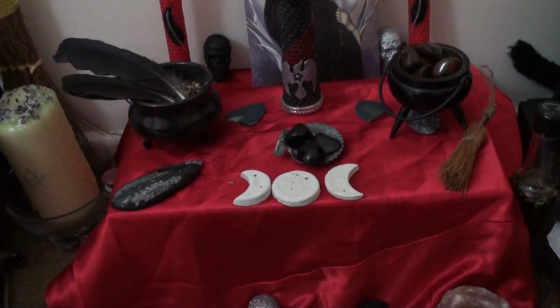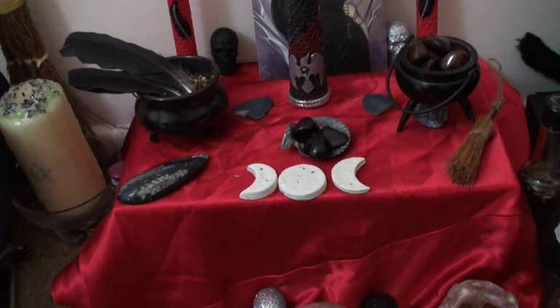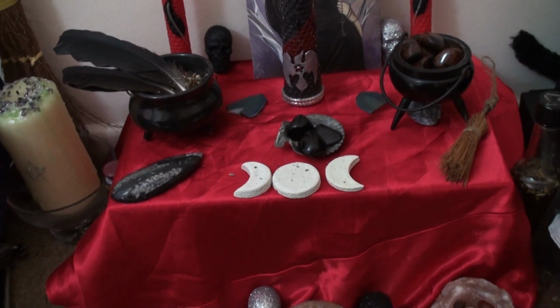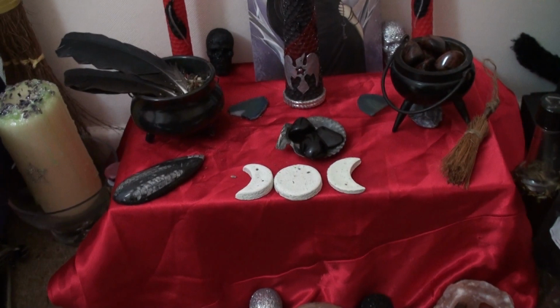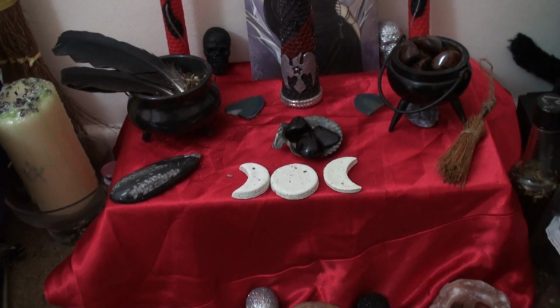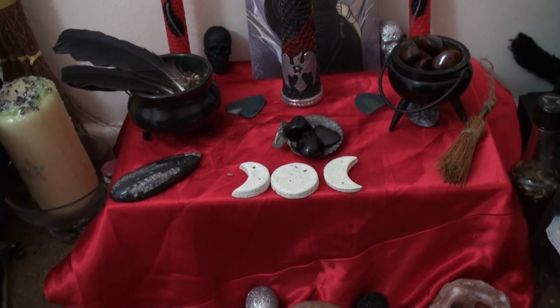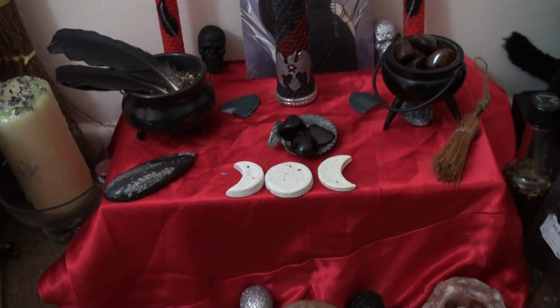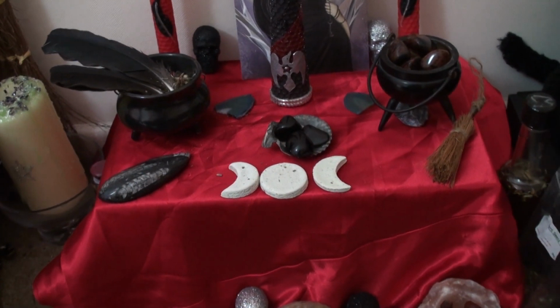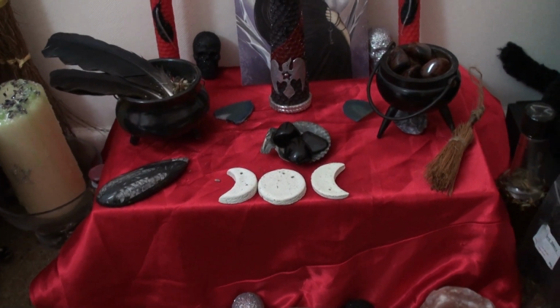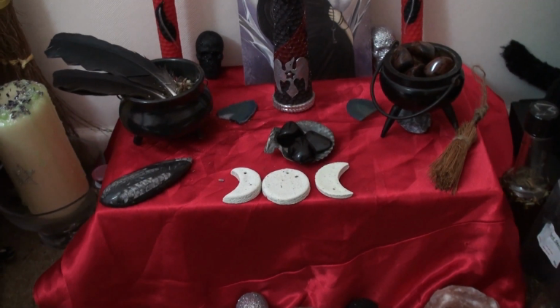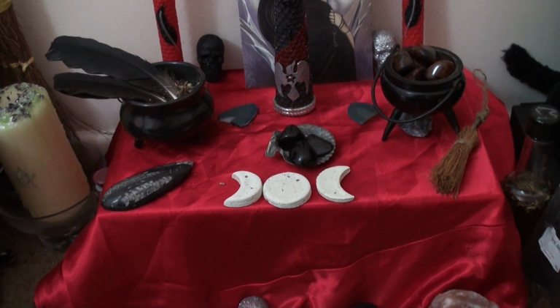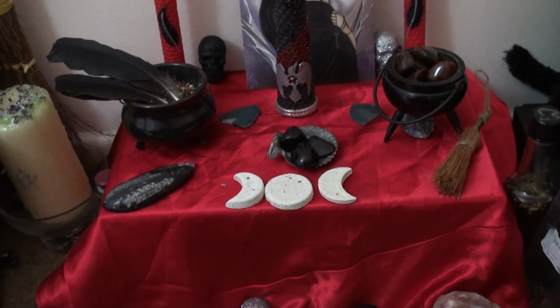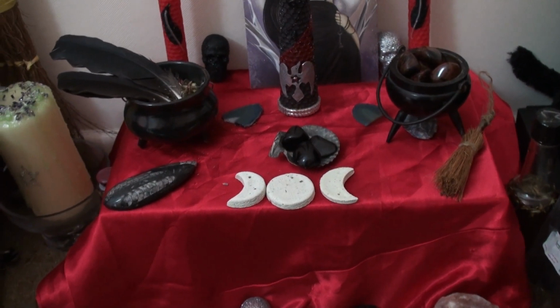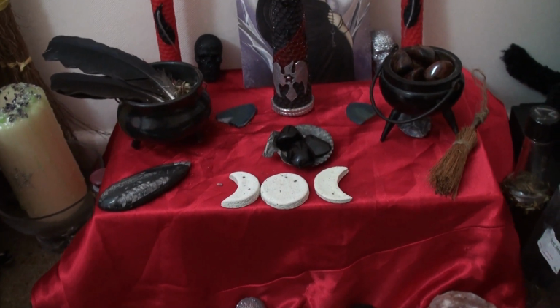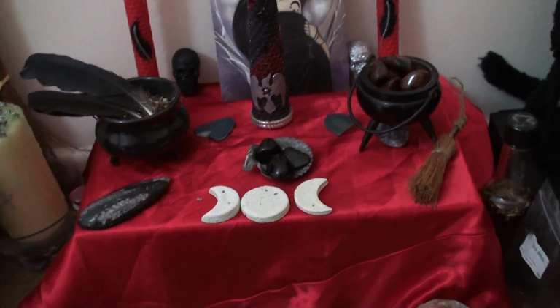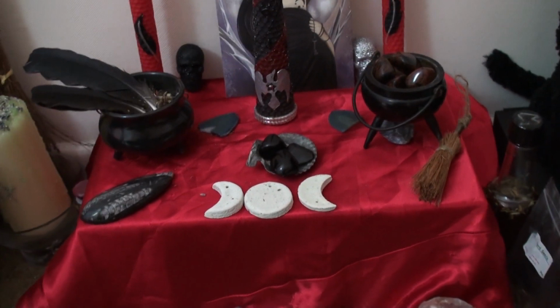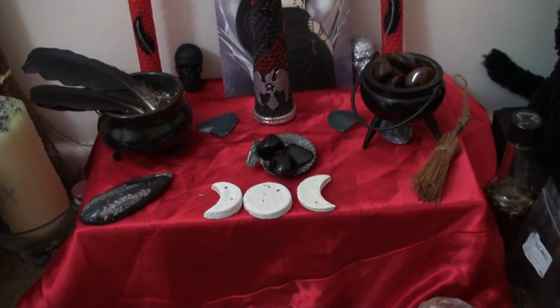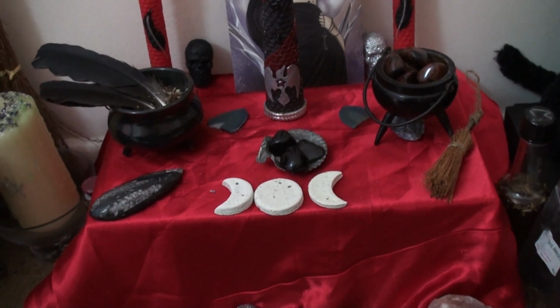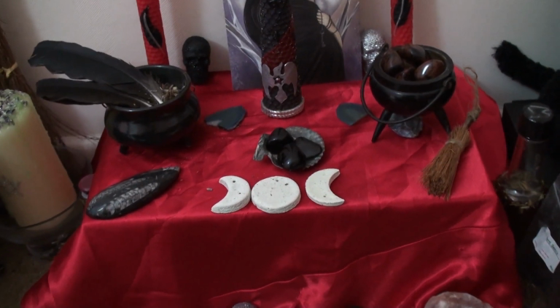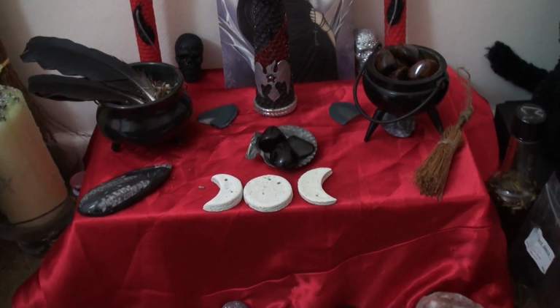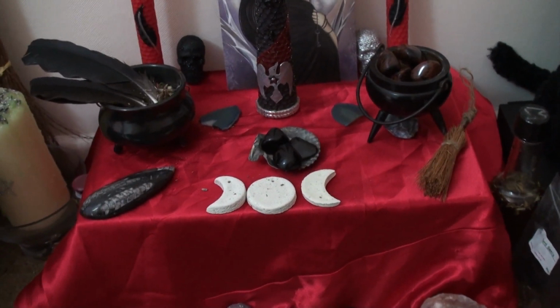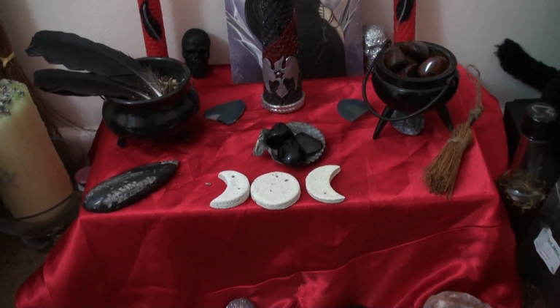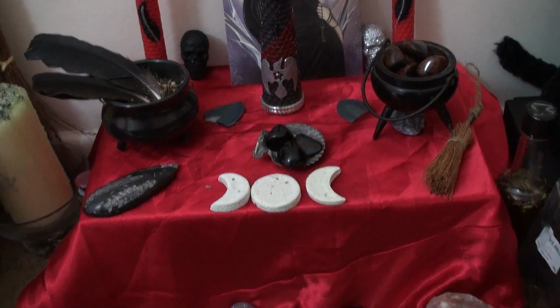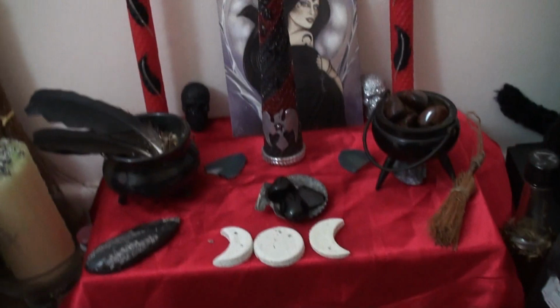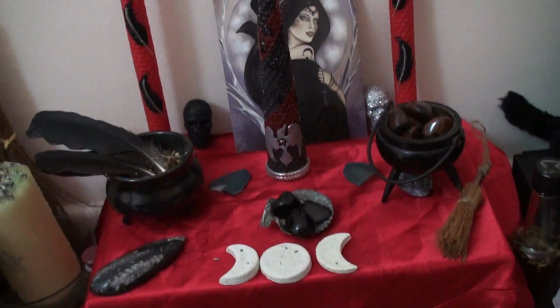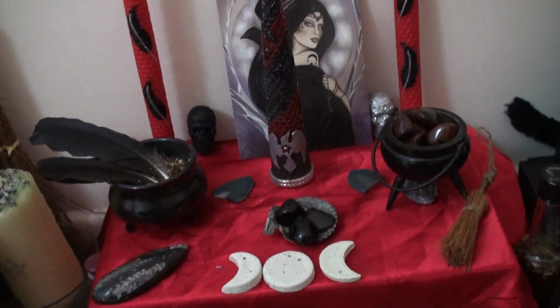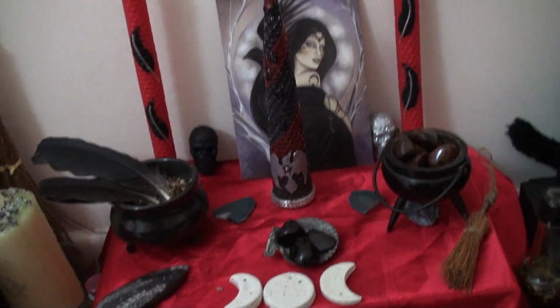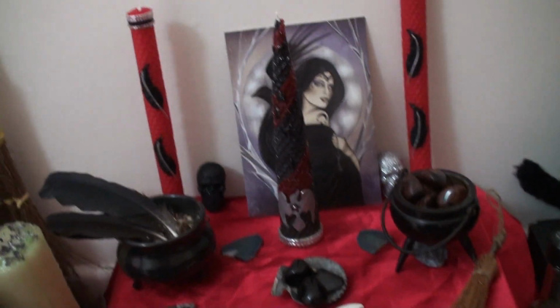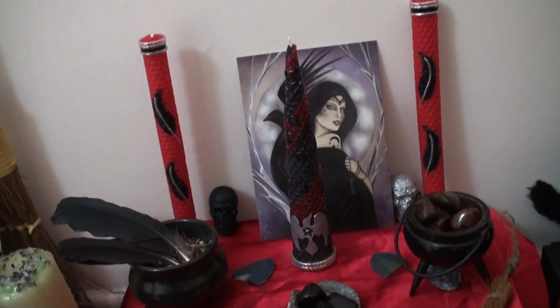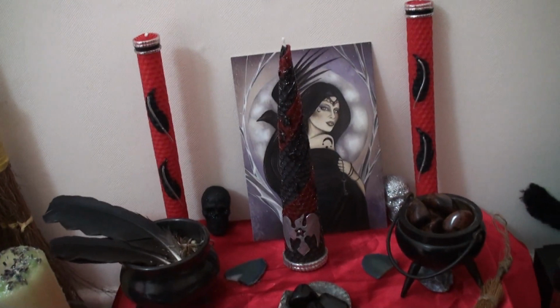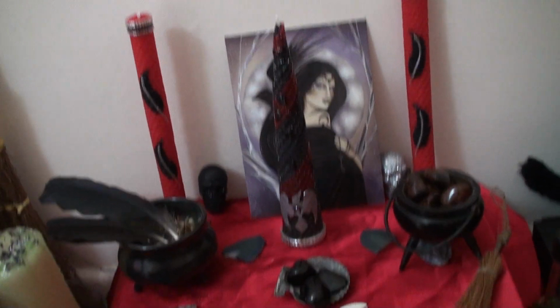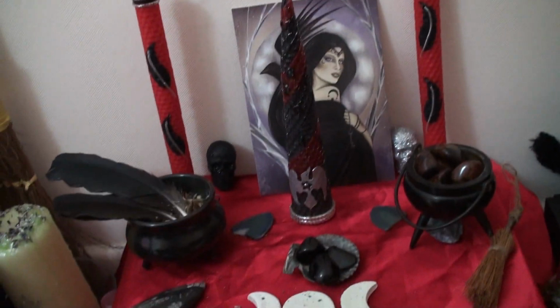Hi guys, this is Joia Rowan and I thought I'd show you my updated Morrigan altar. And here we go.